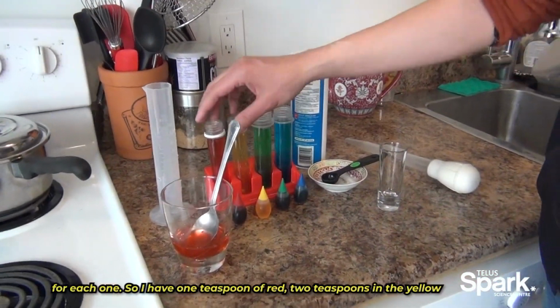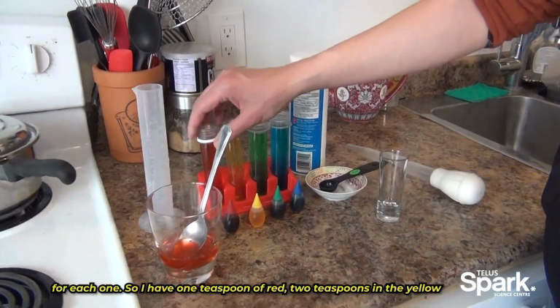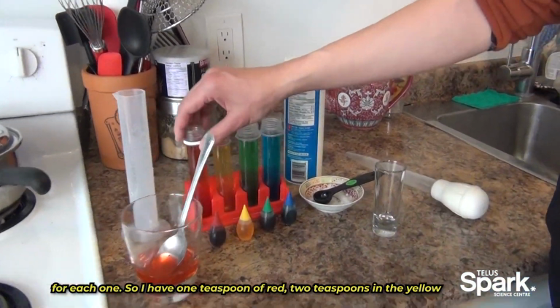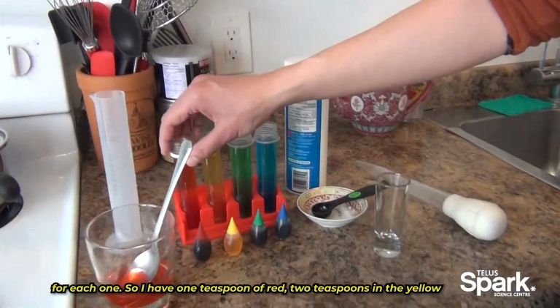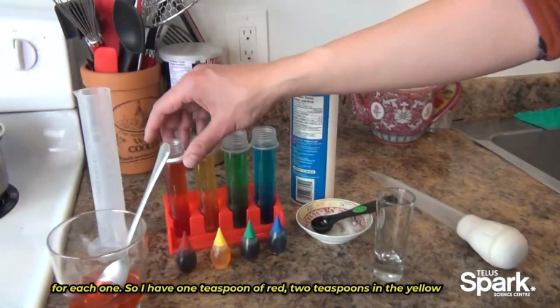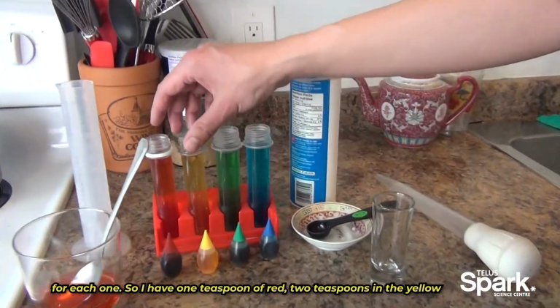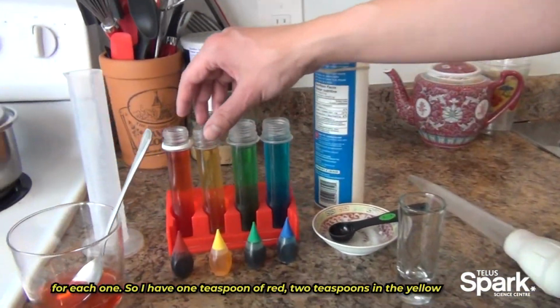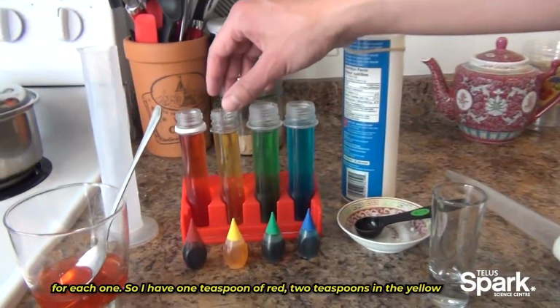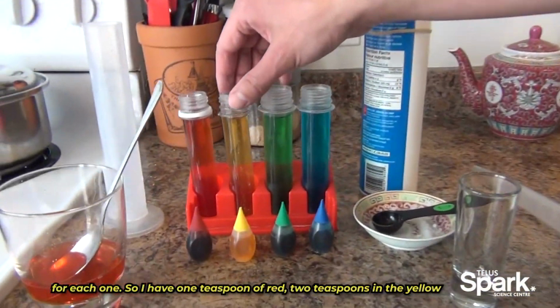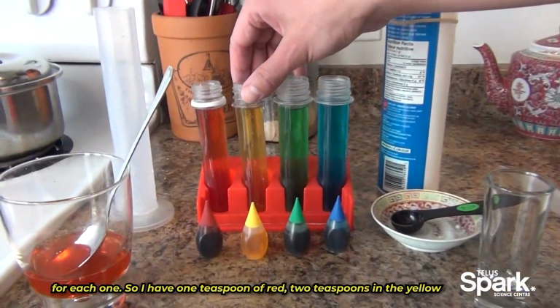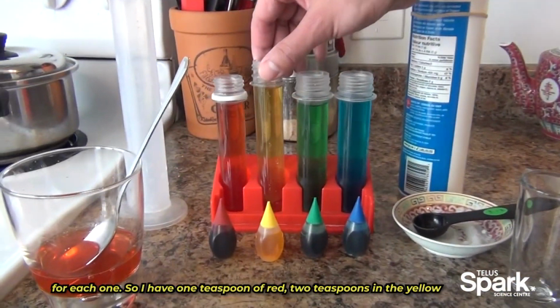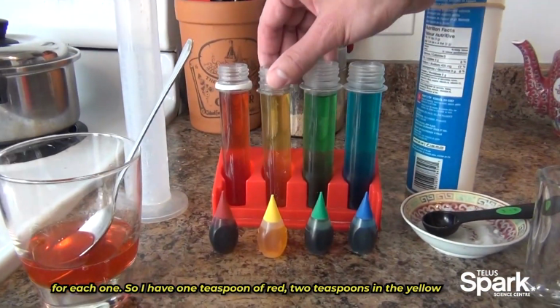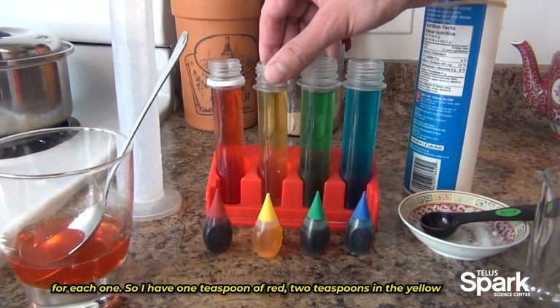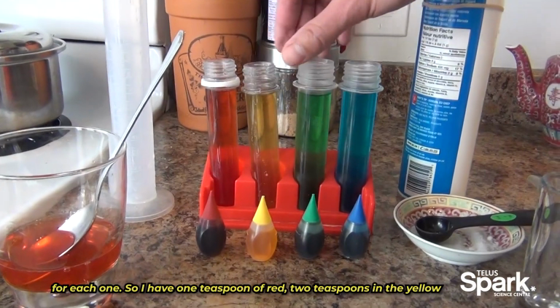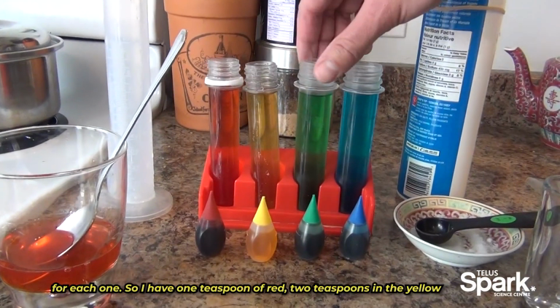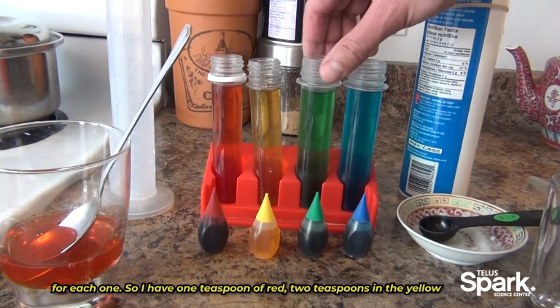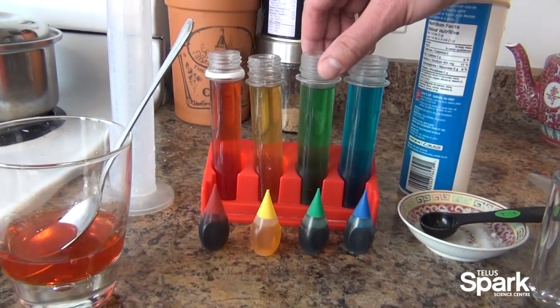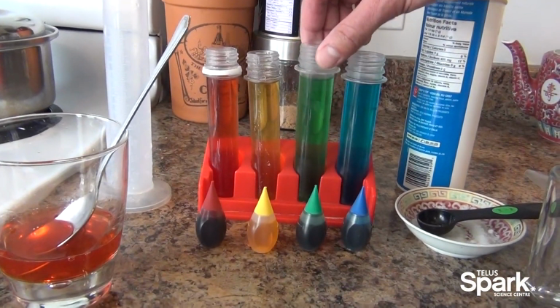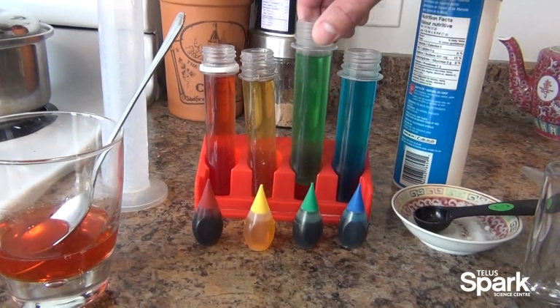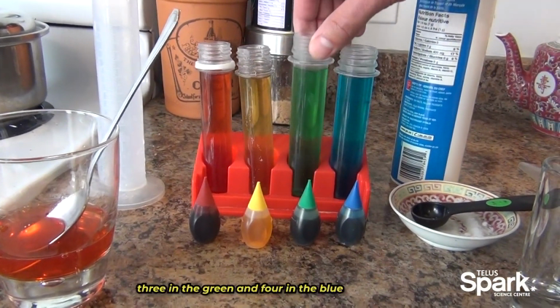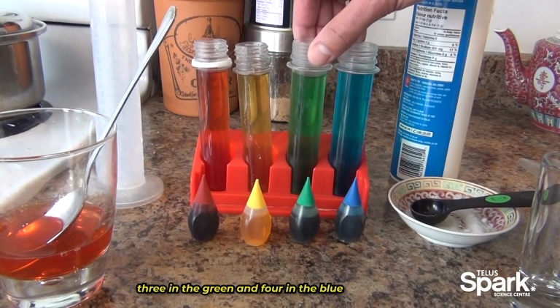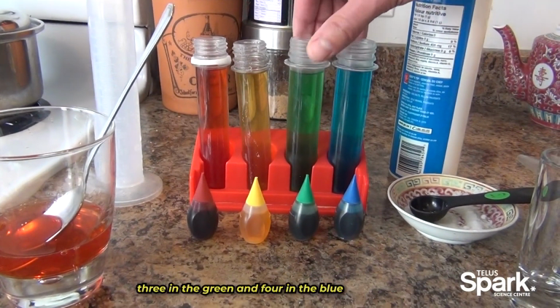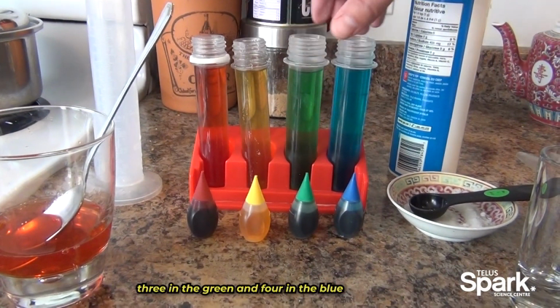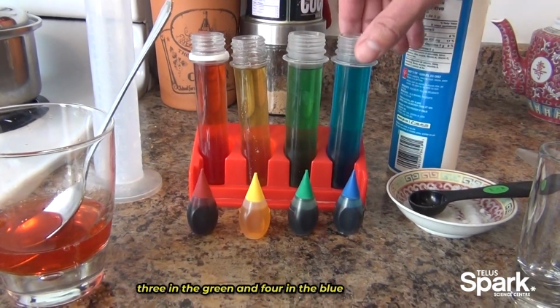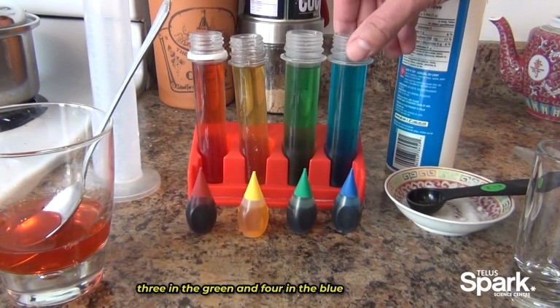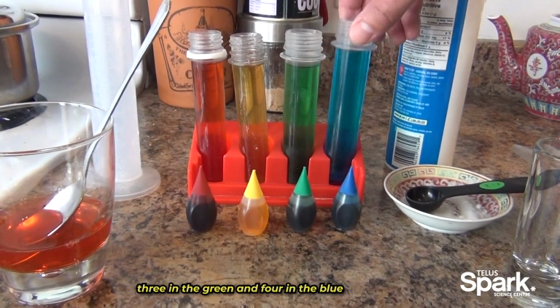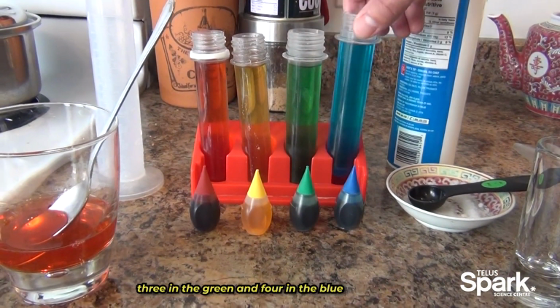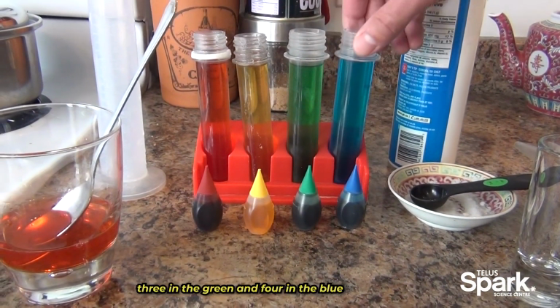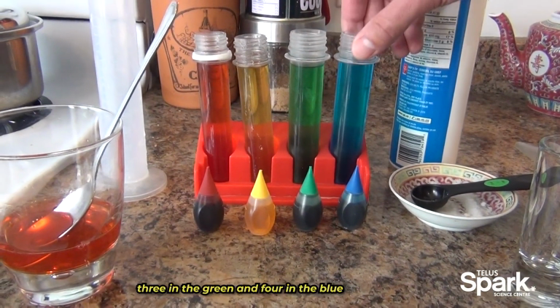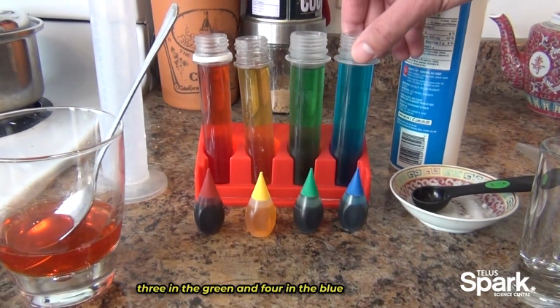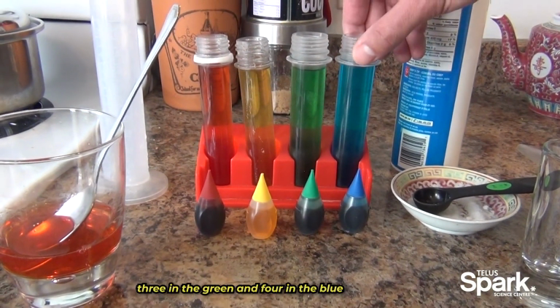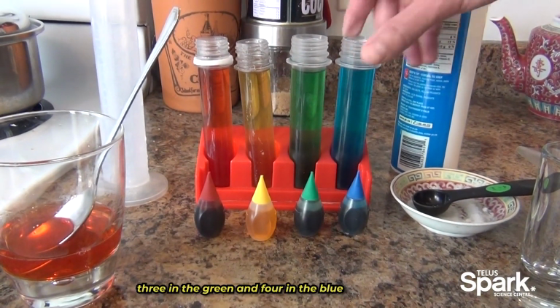So I have one teaspoon of salt in the red, two teaspoons in the yellow, three in the green, and four in the blue.